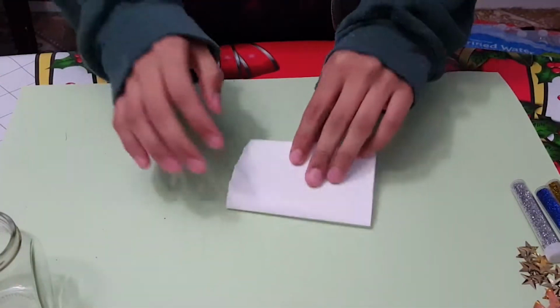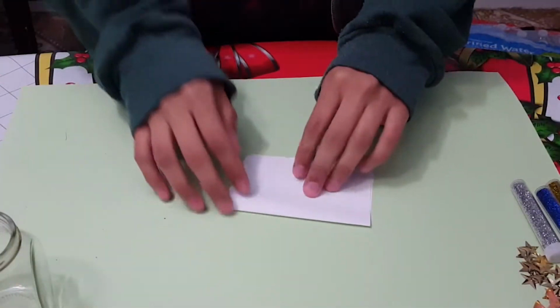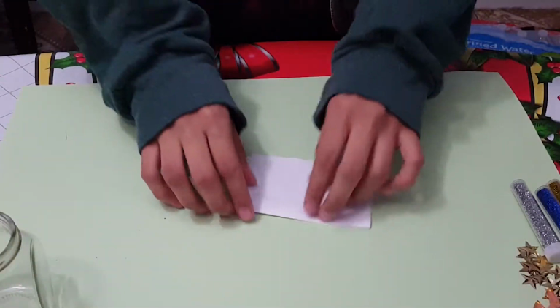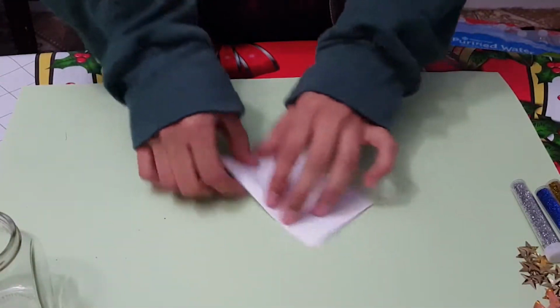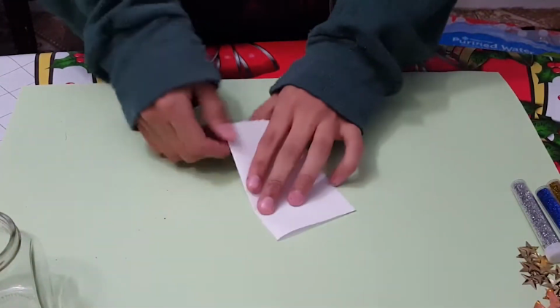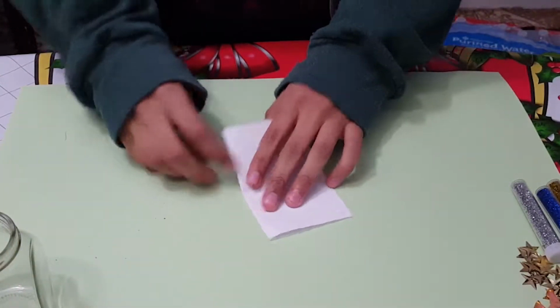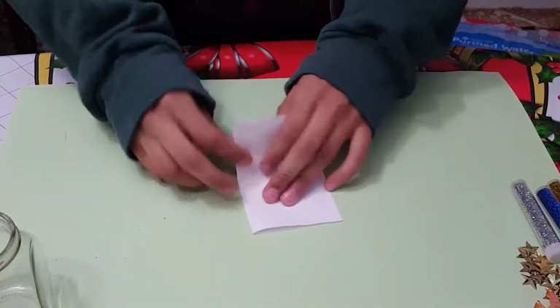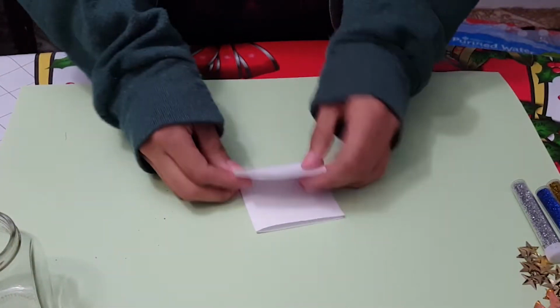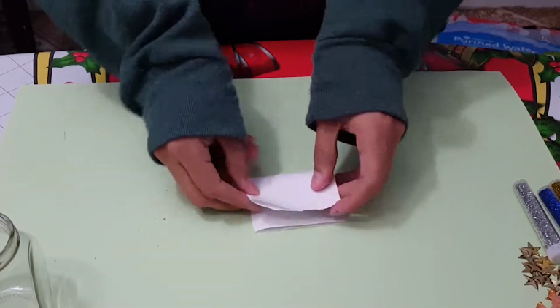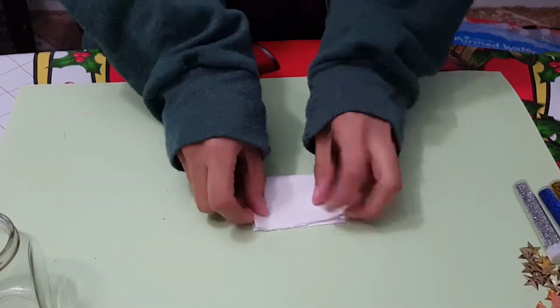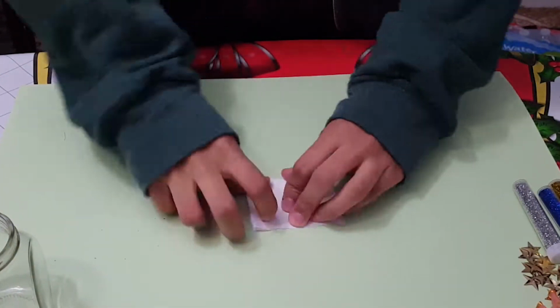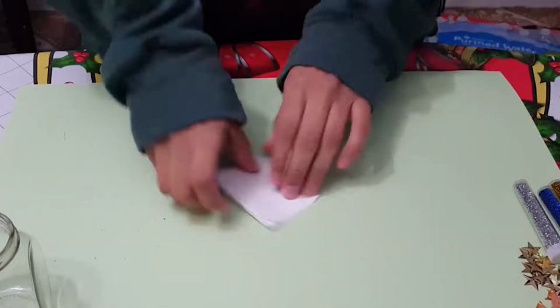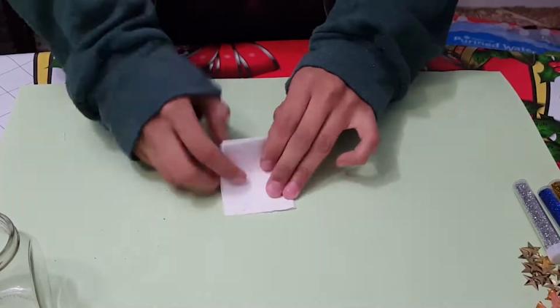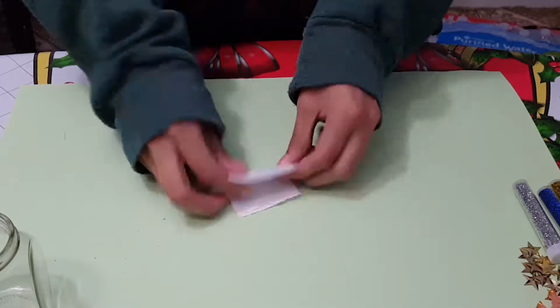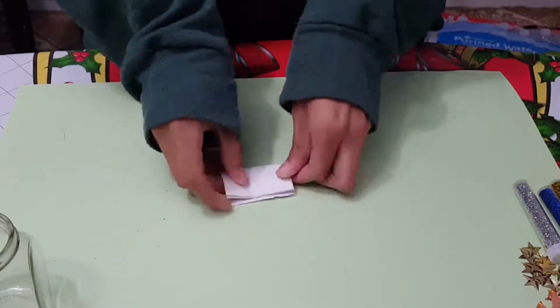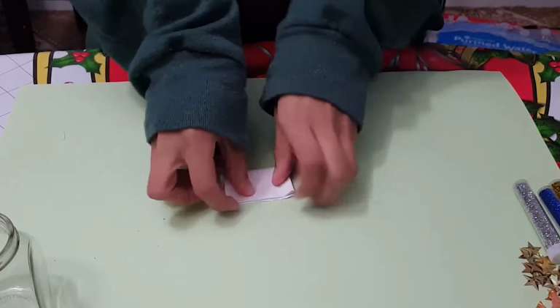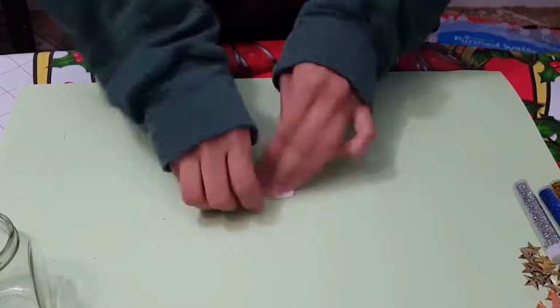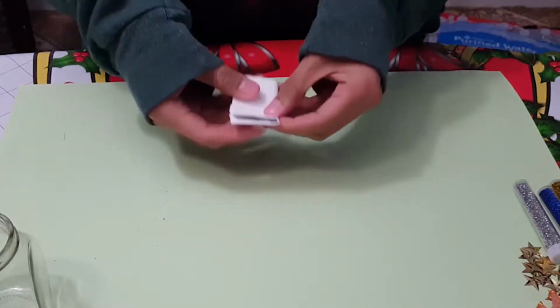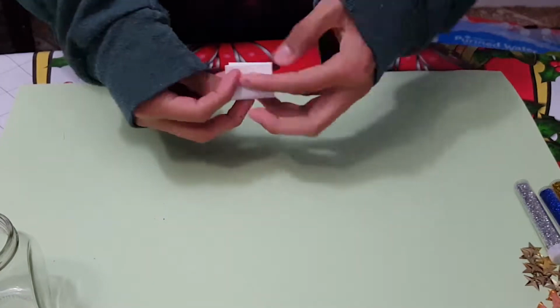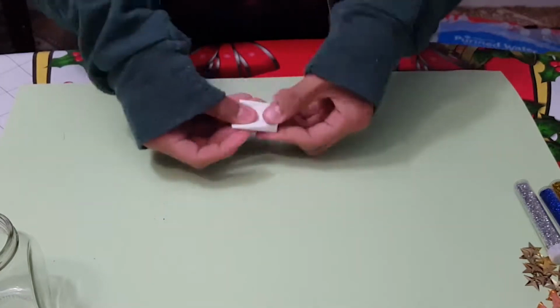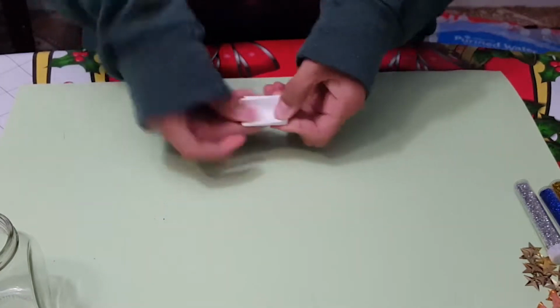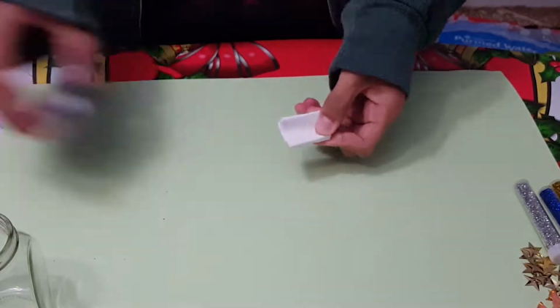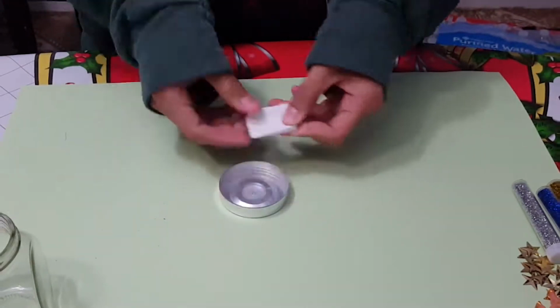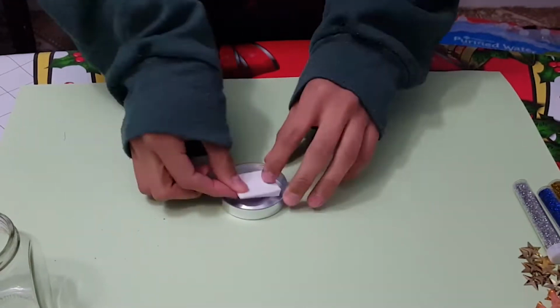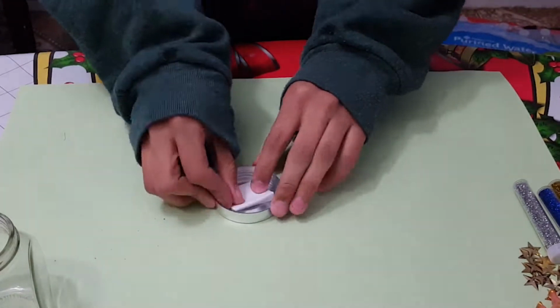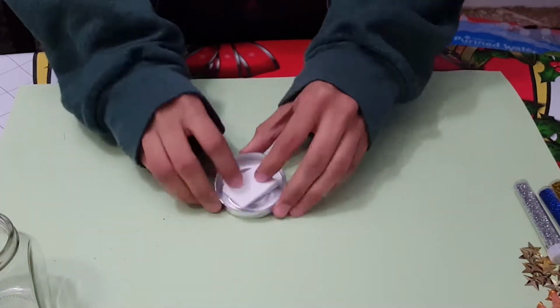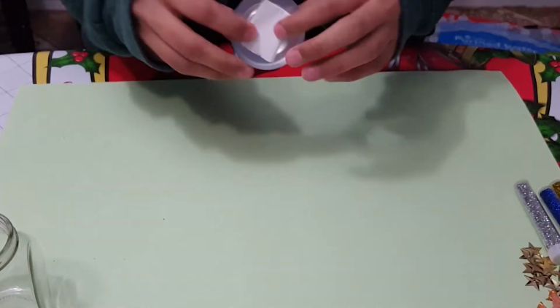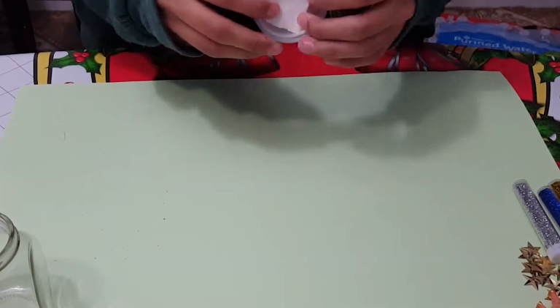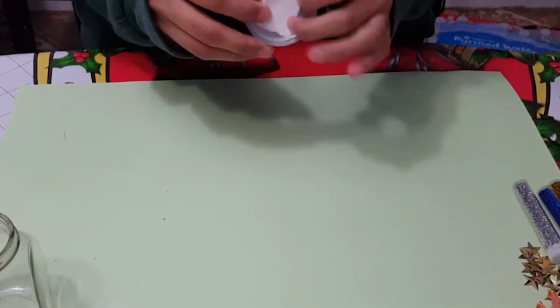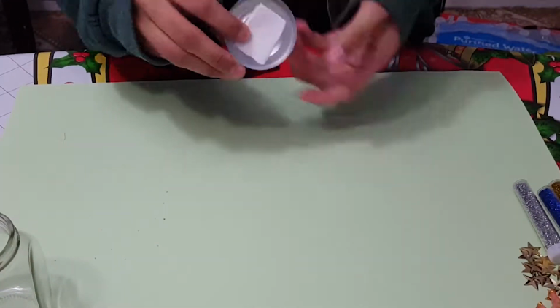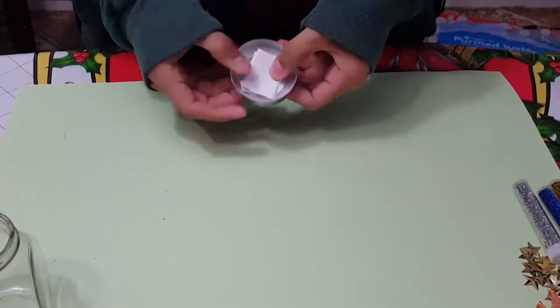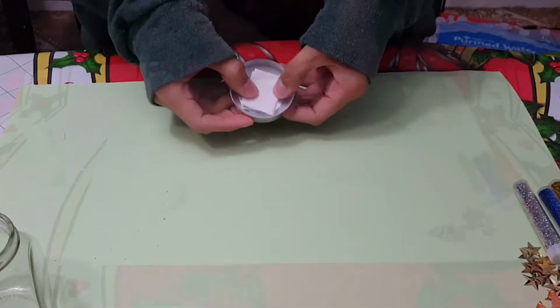Step number one: fold plain printer paper into a square that is smaller than the jar's lid and hot glue it there.